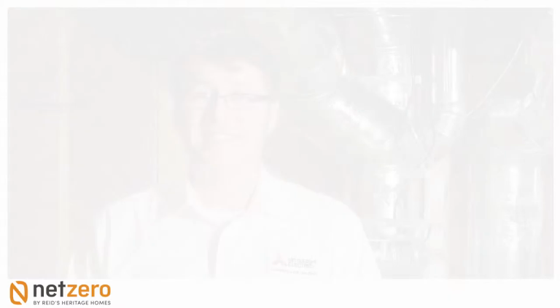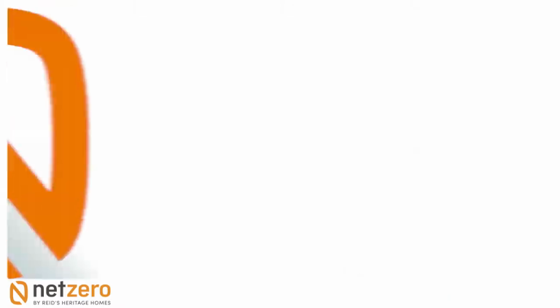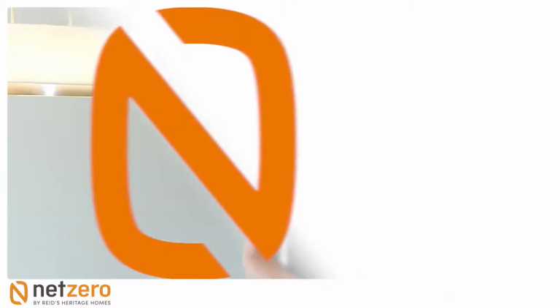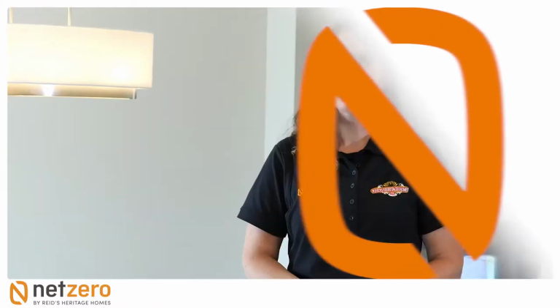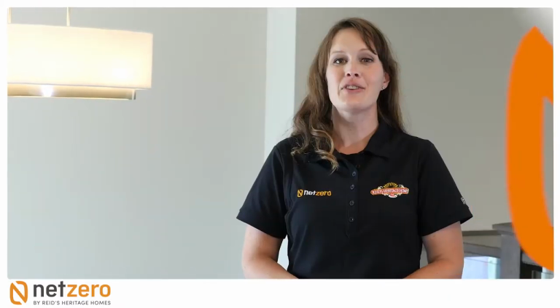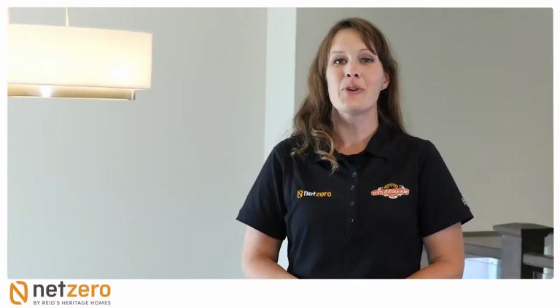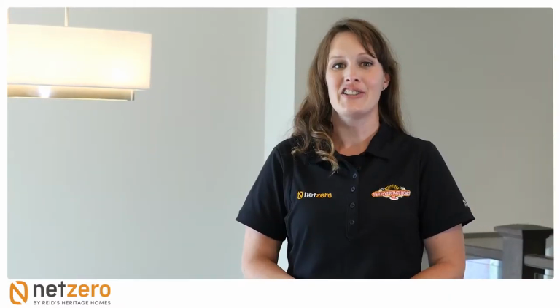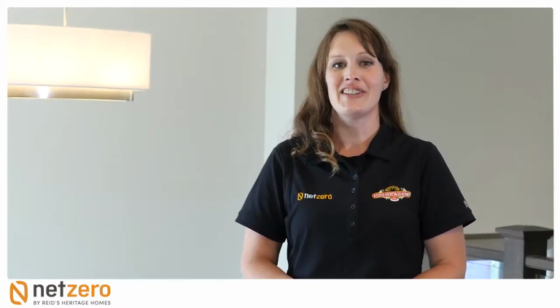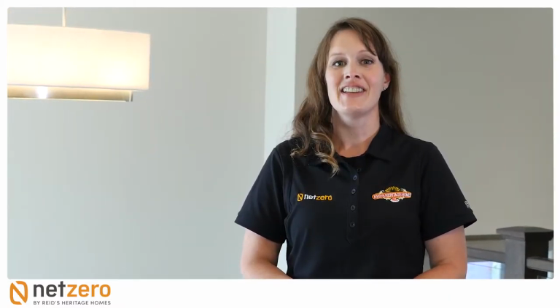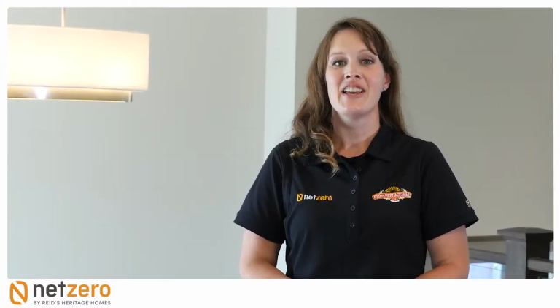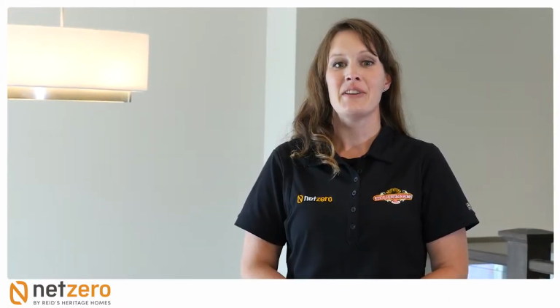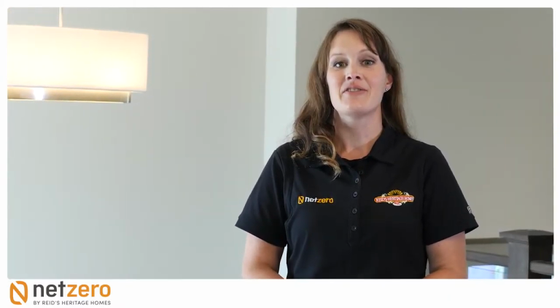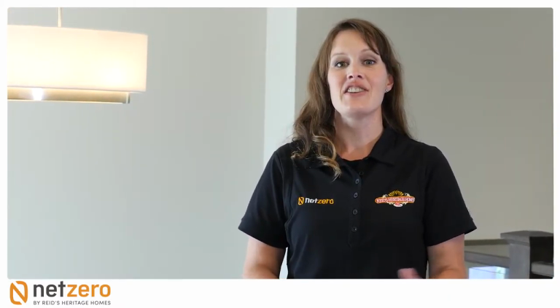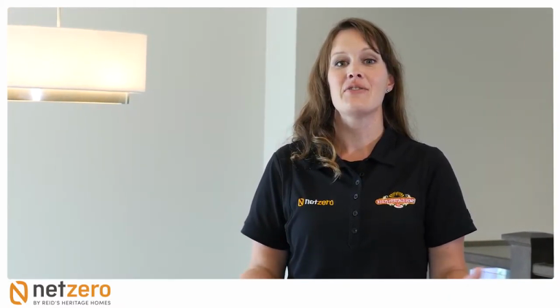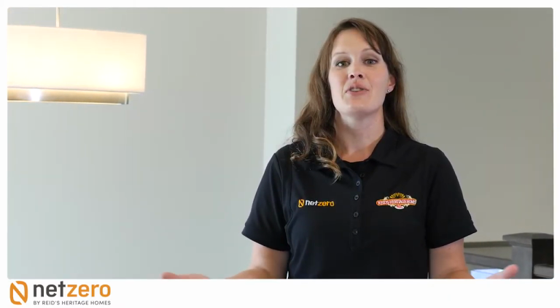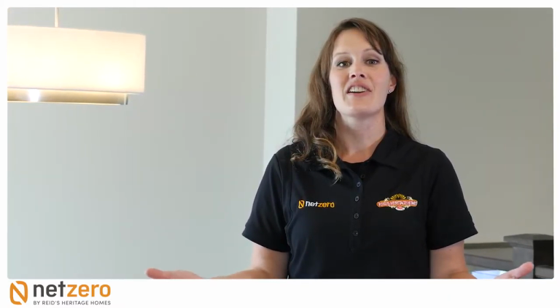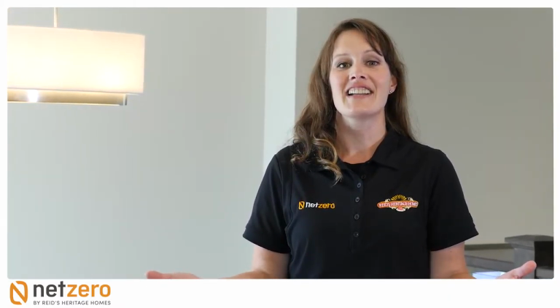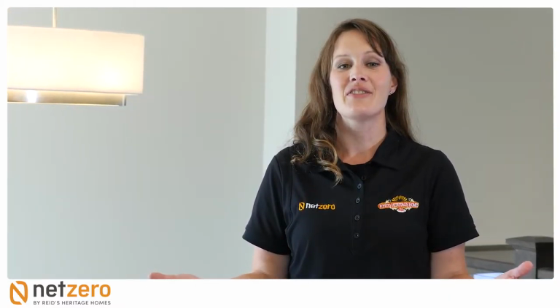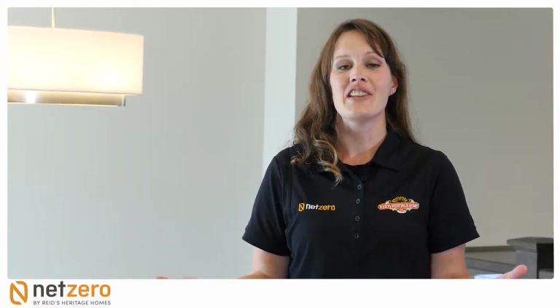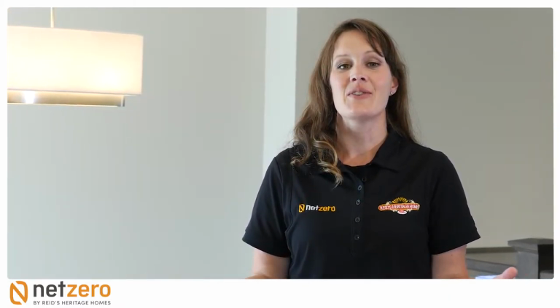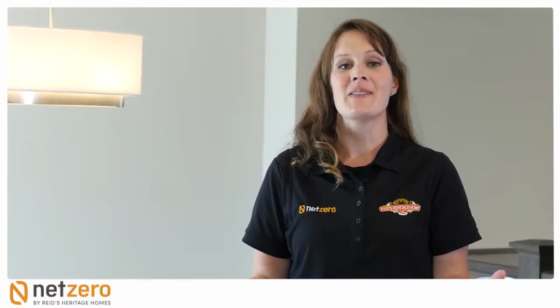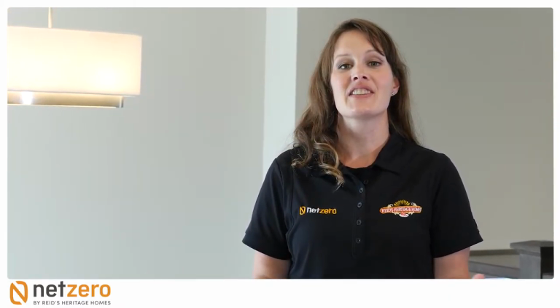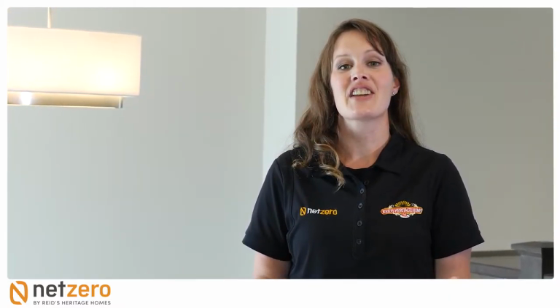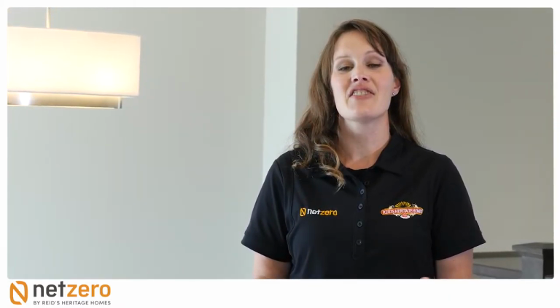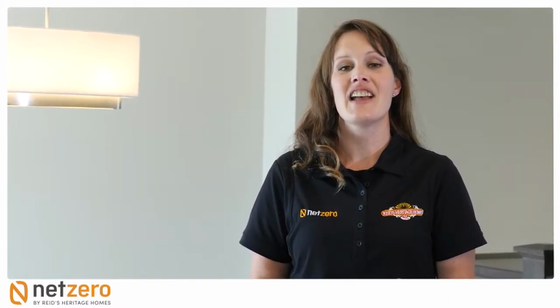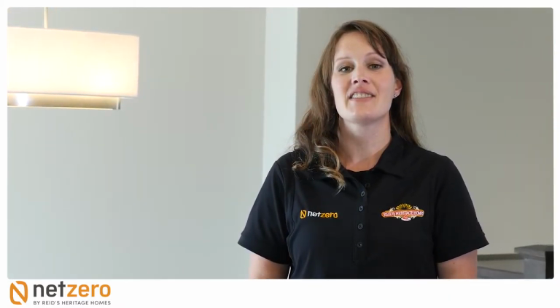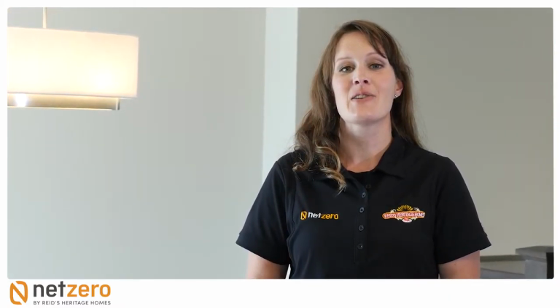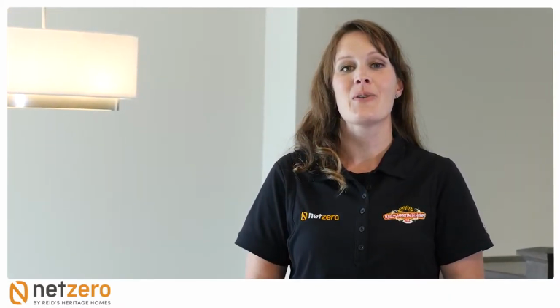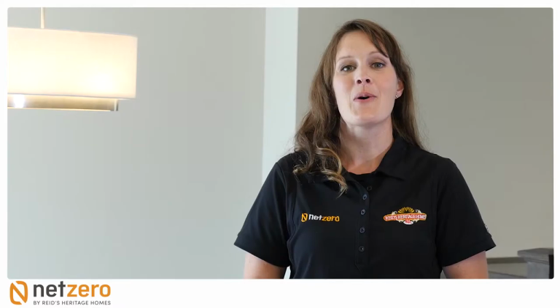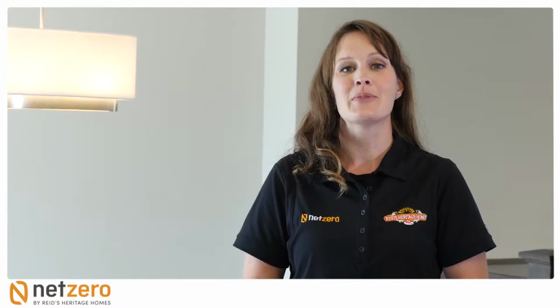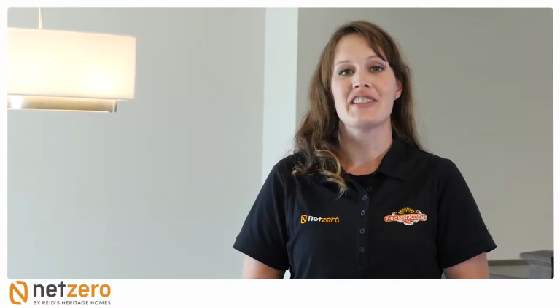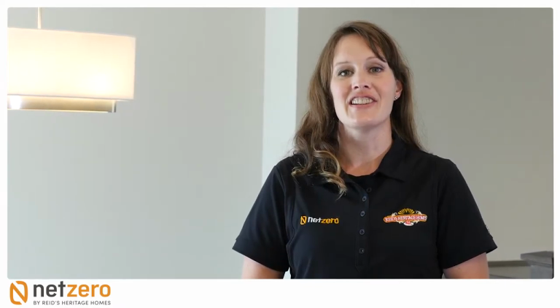Thank you for watching. We invite you to view our next video in the Discover Net Zero Home Series.